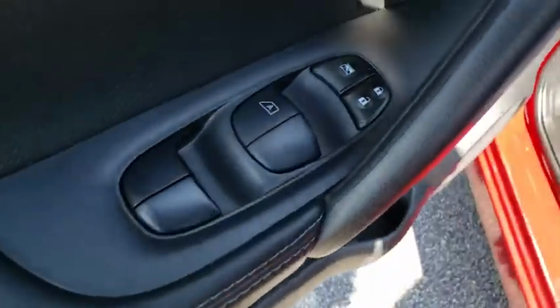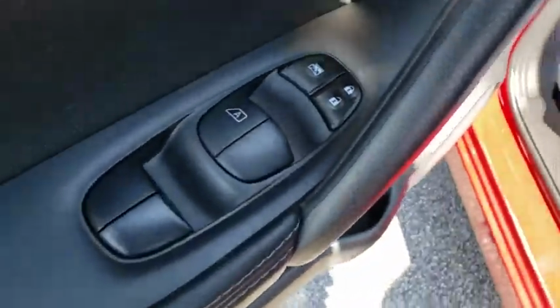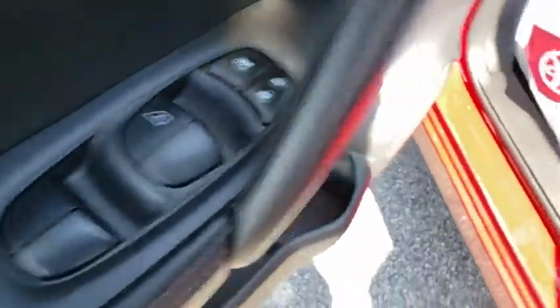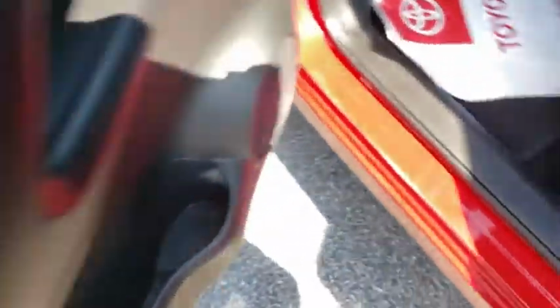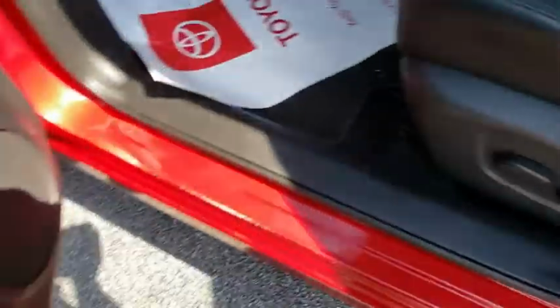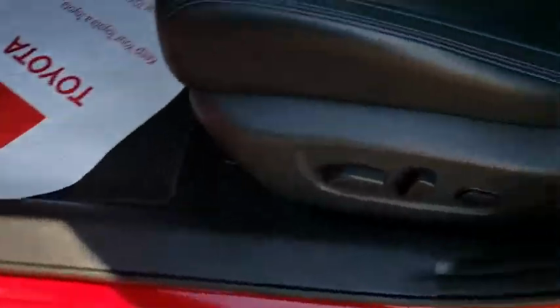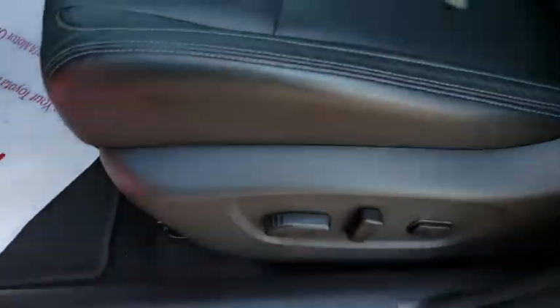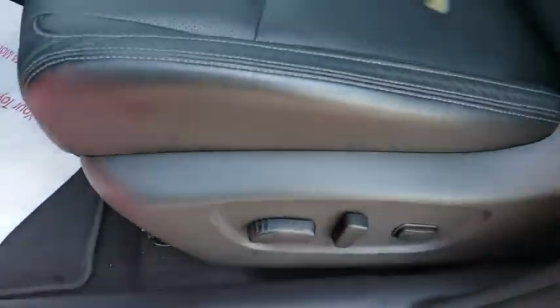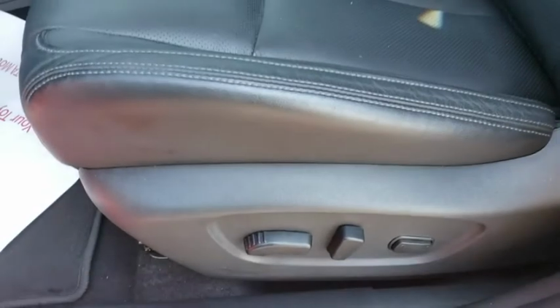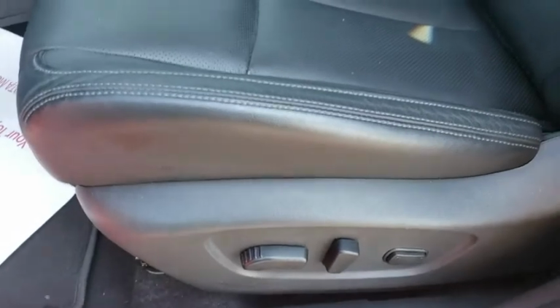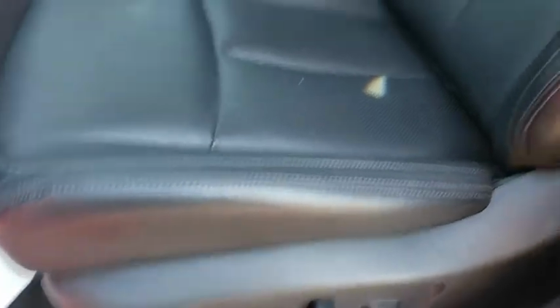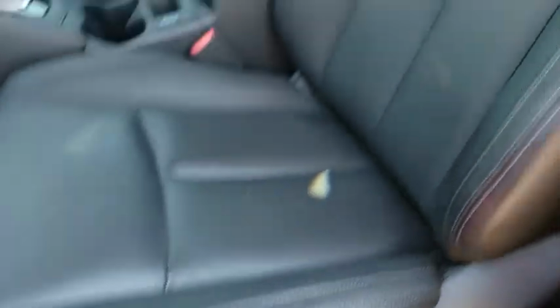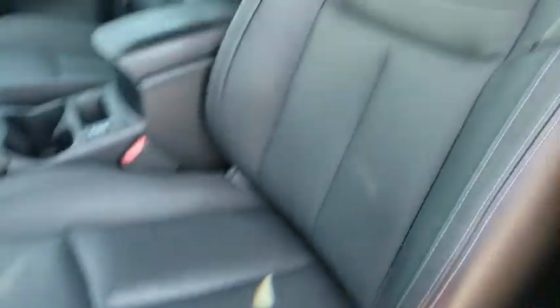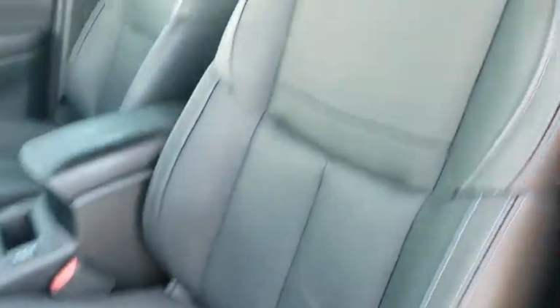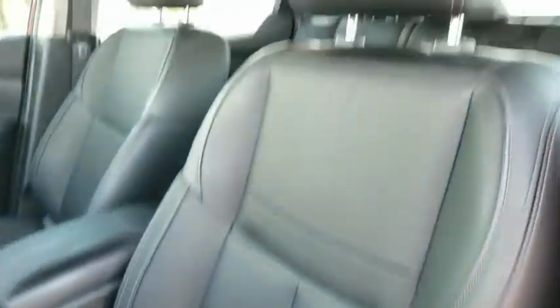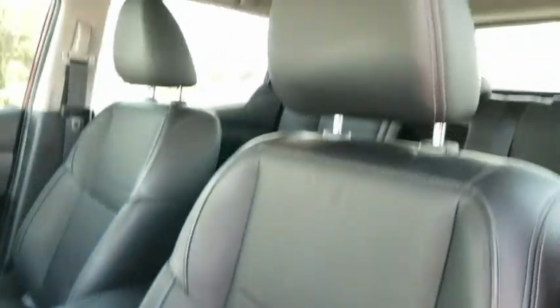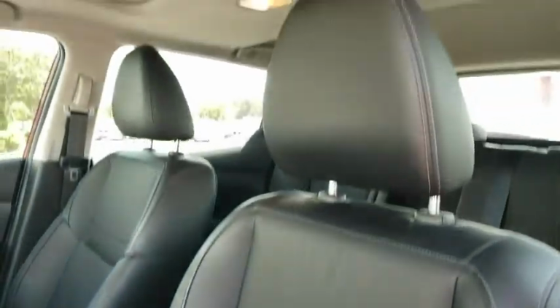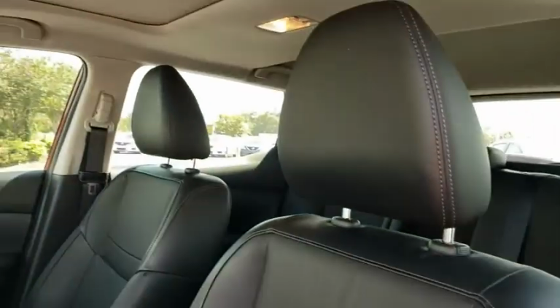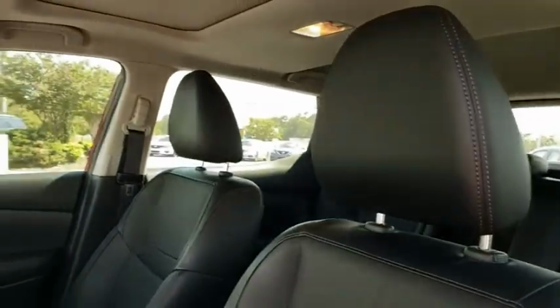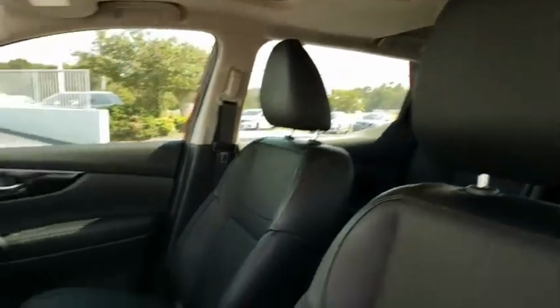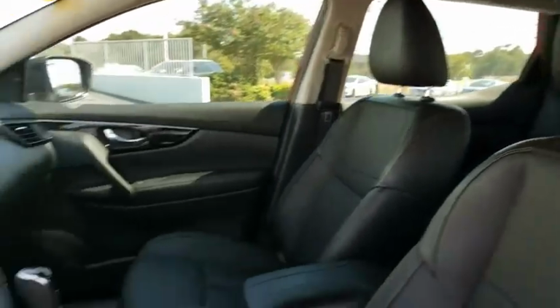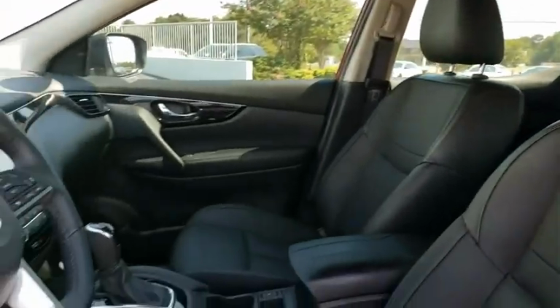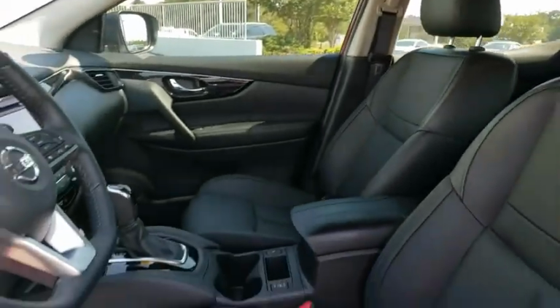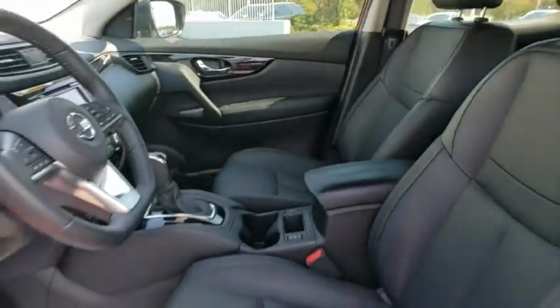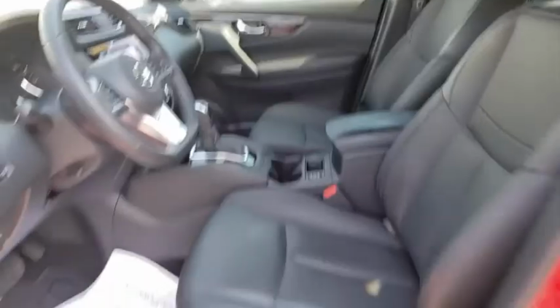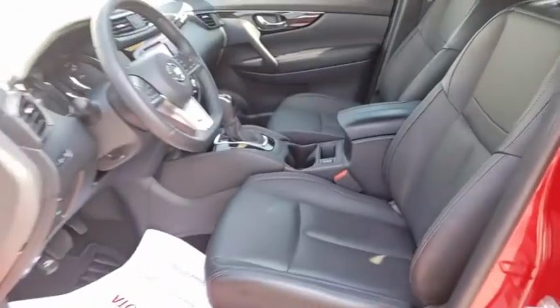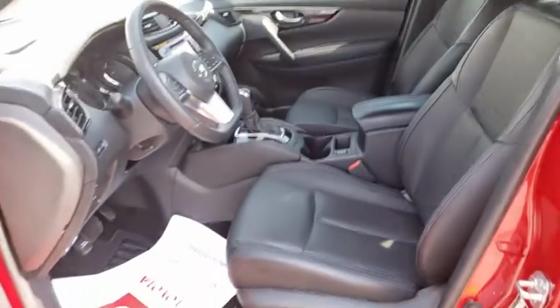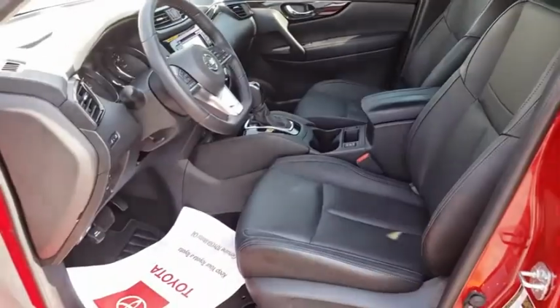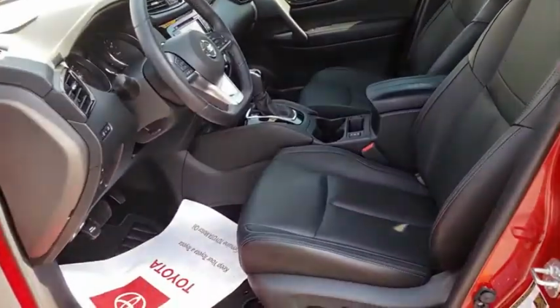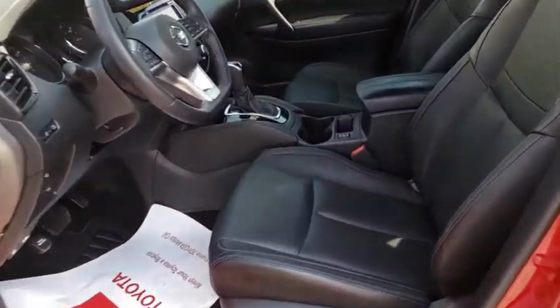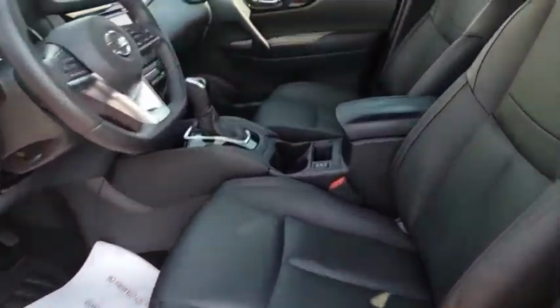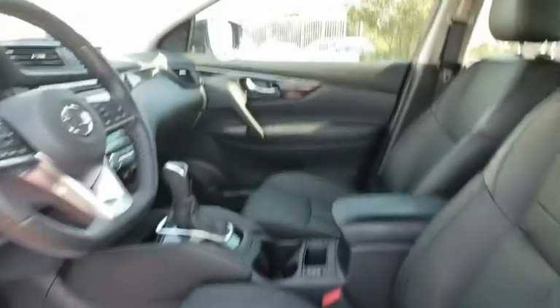Heated front seat, brake assist, overhead console. This beauty will even make your house keys jealous. Drive it today.